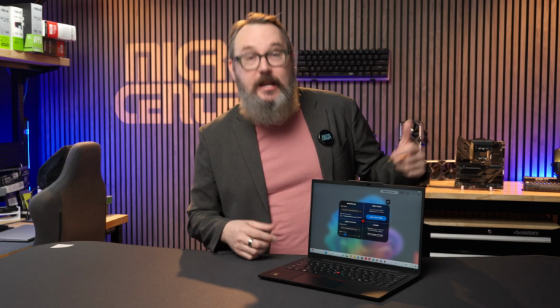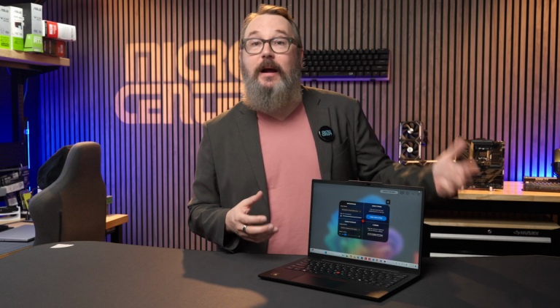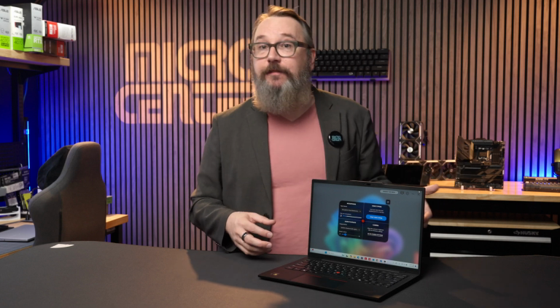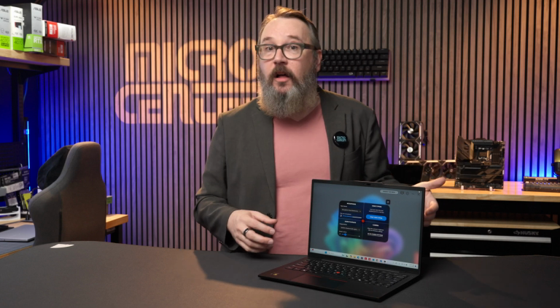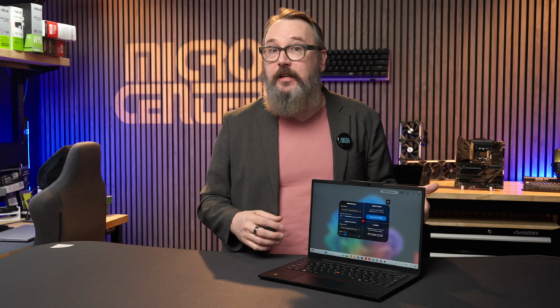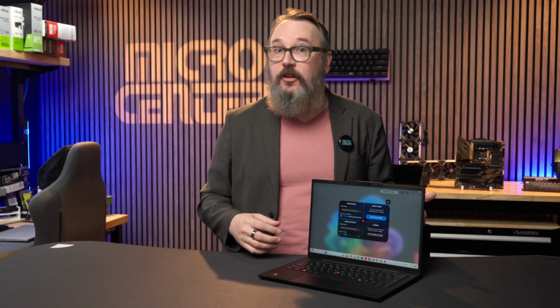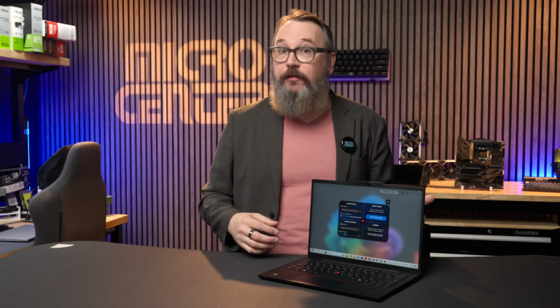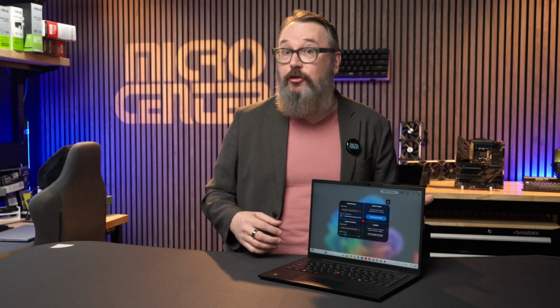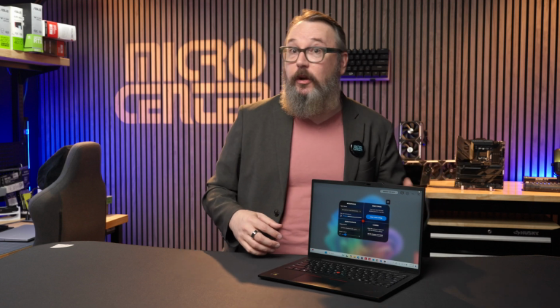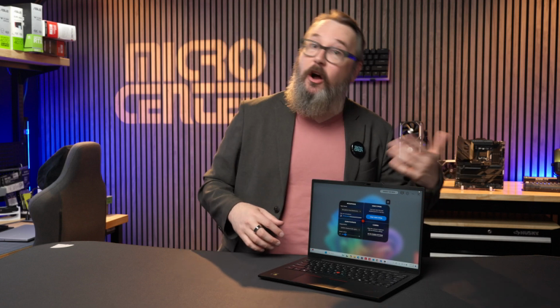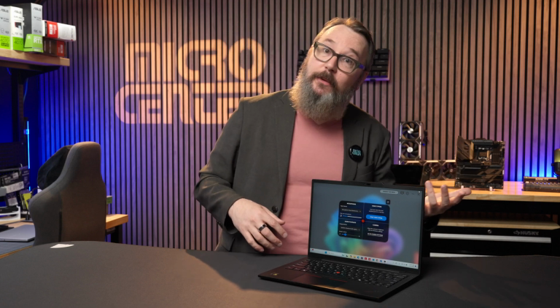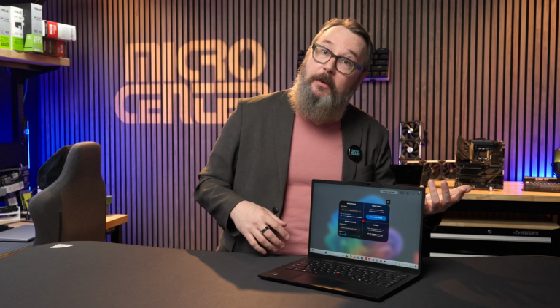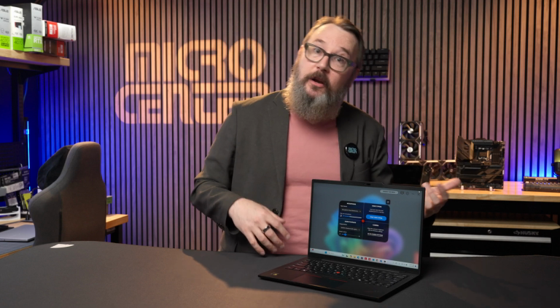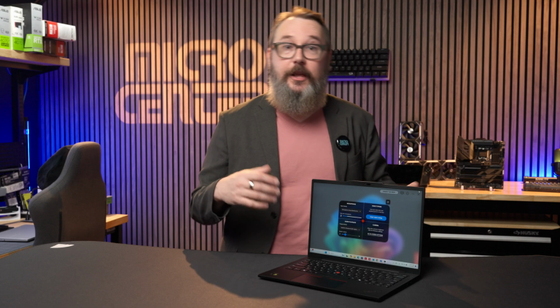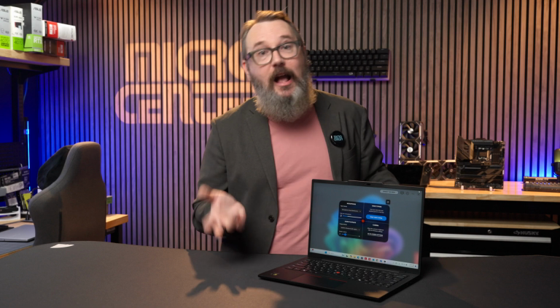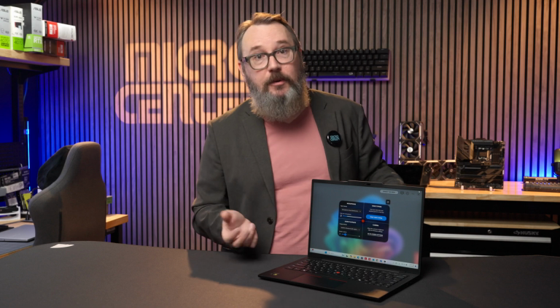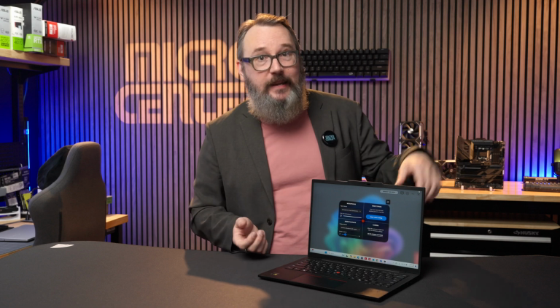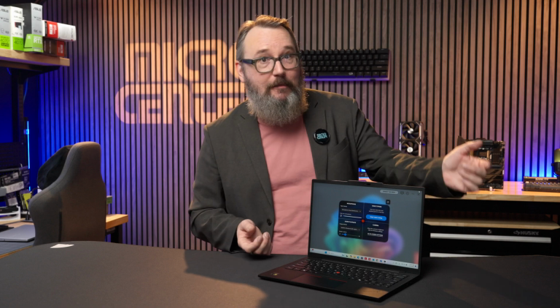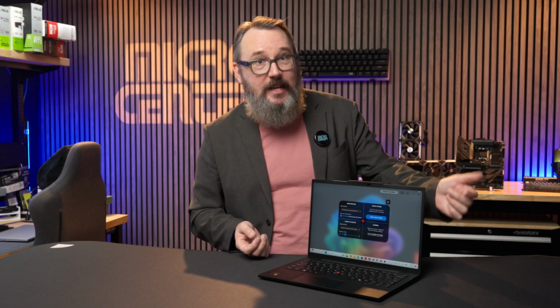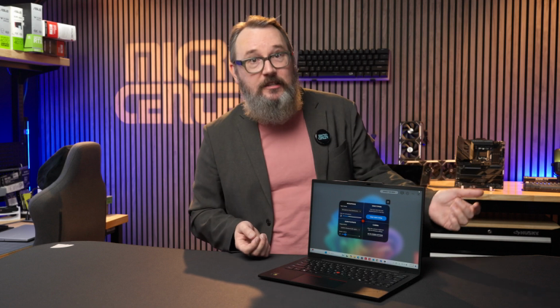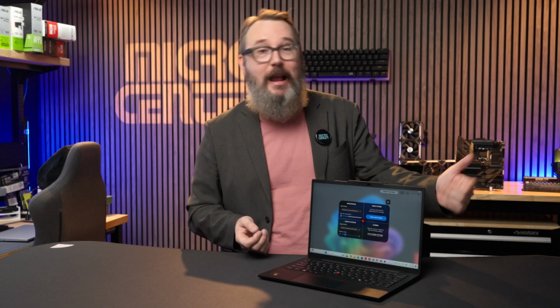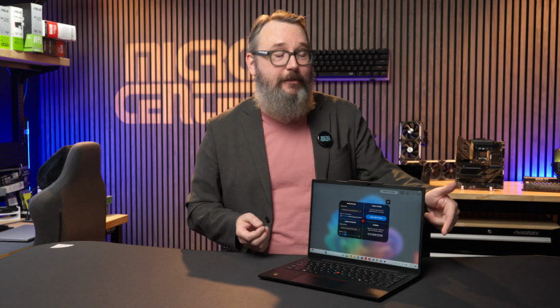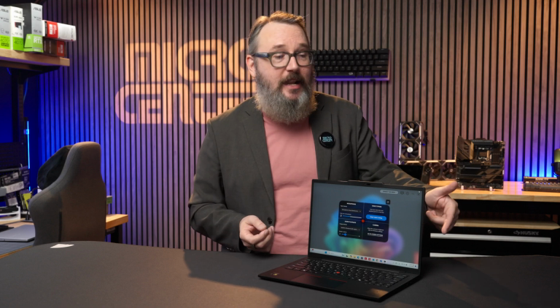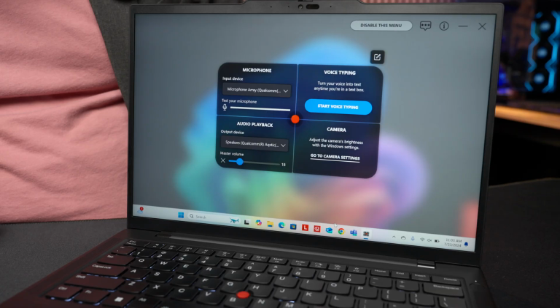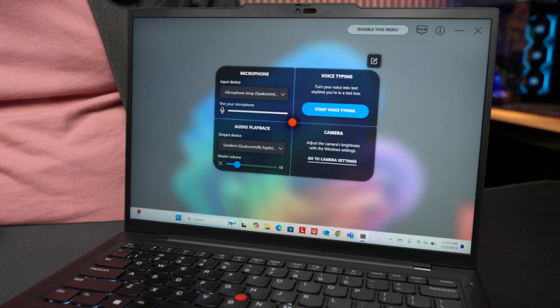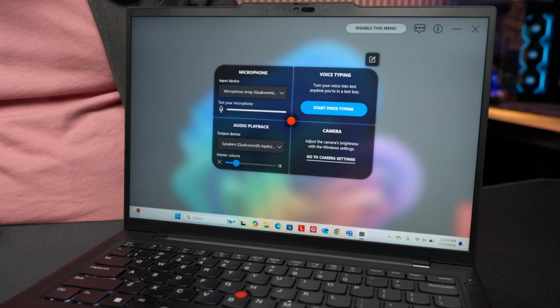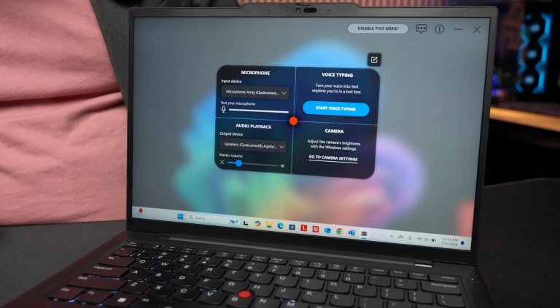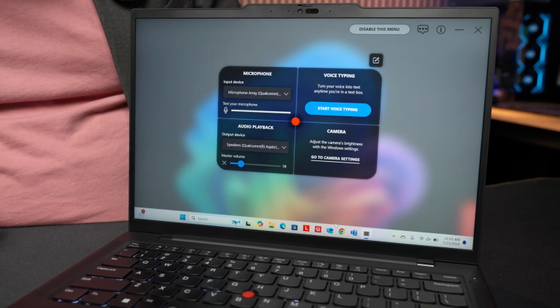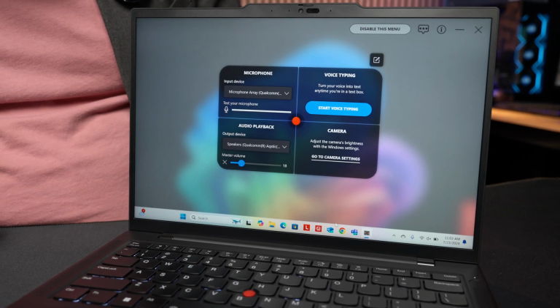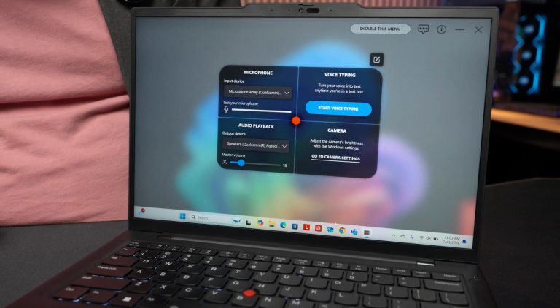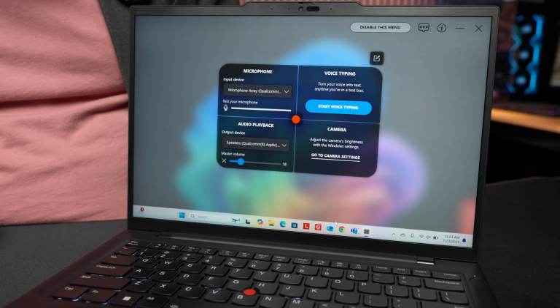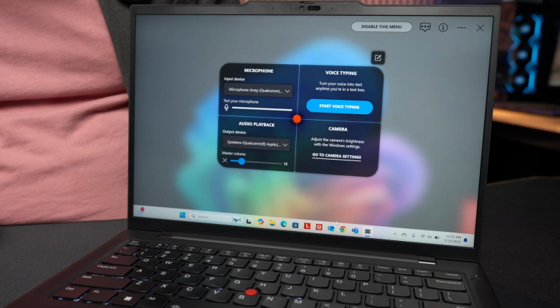By default, those quick access options are for controlling audio input, audio output, camera settings, and microphone settings, but there are some changes that you can make.